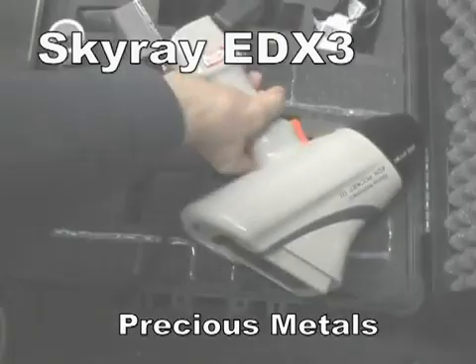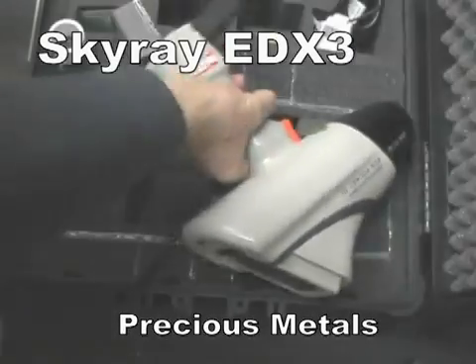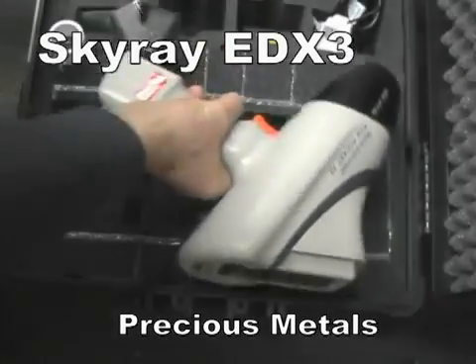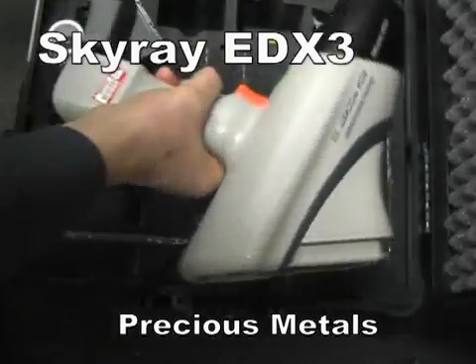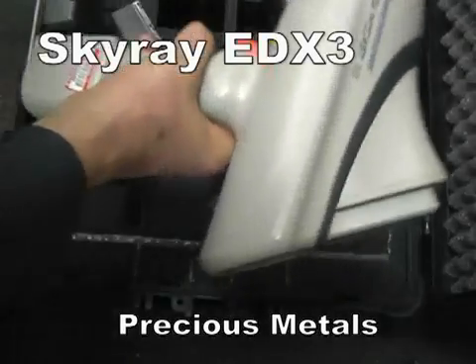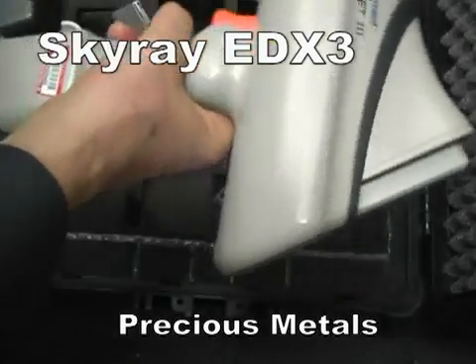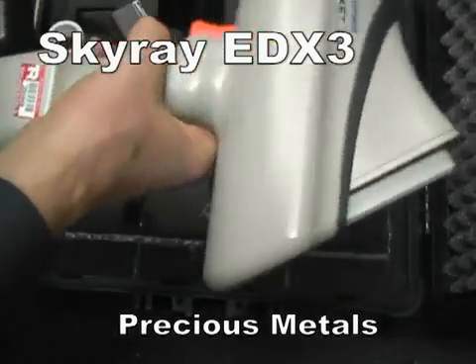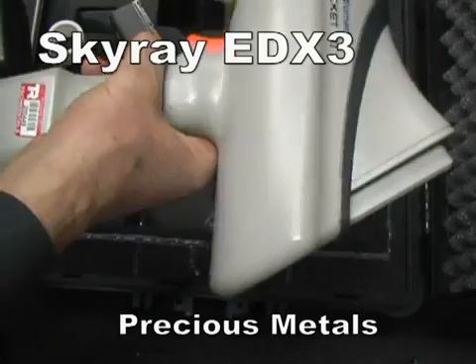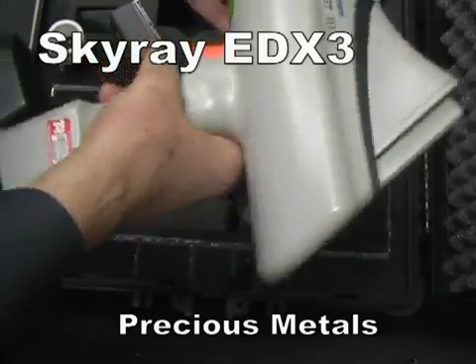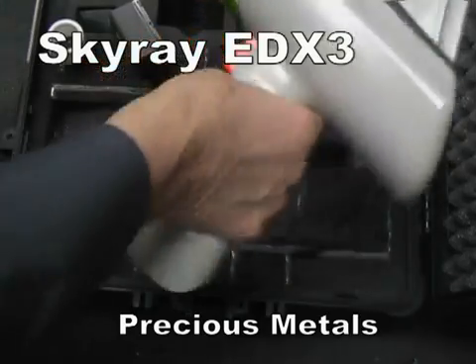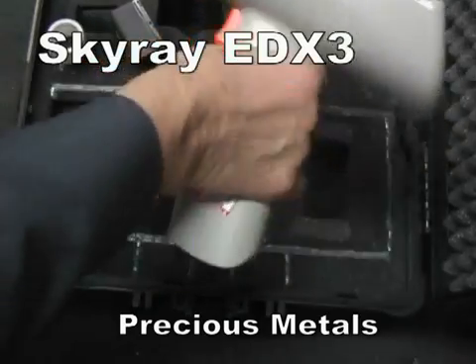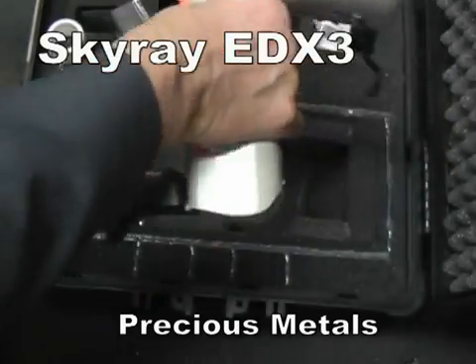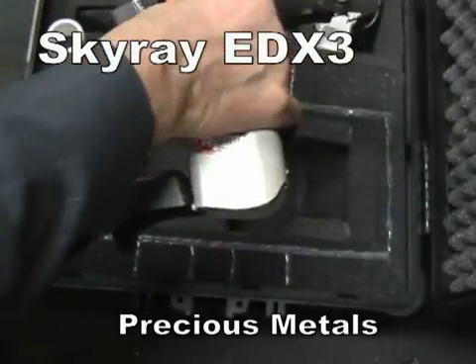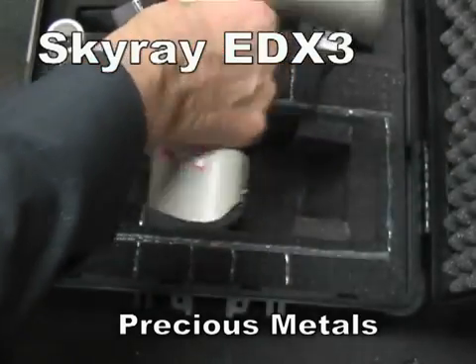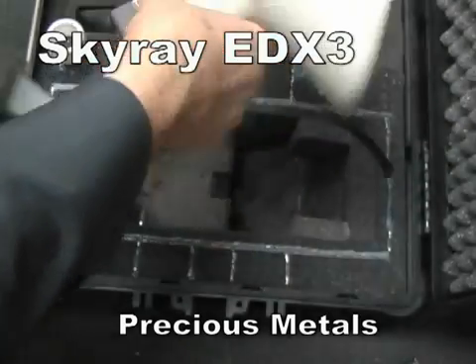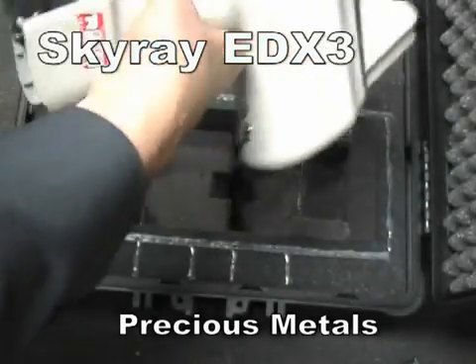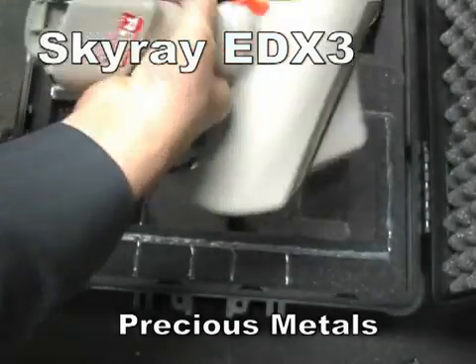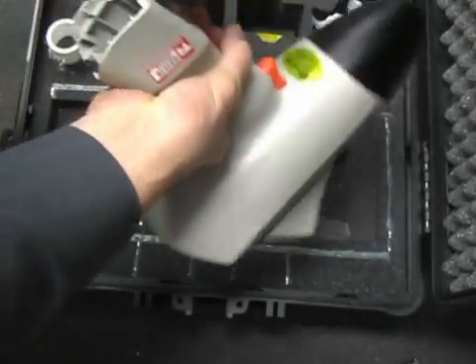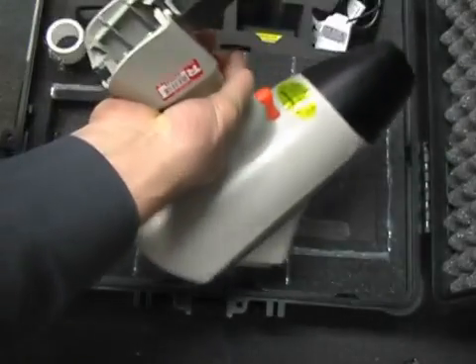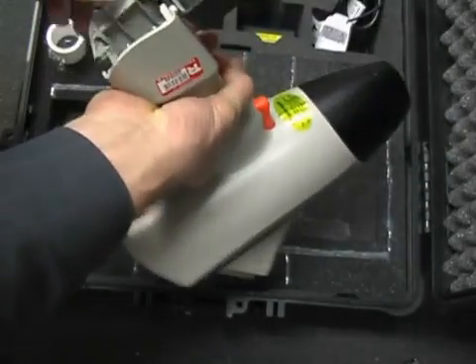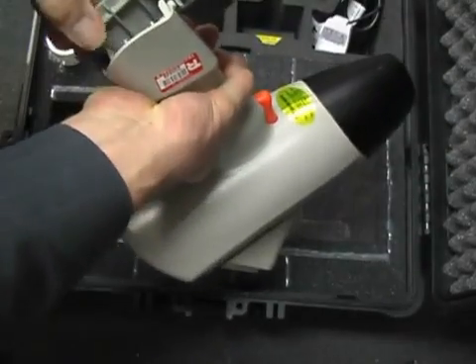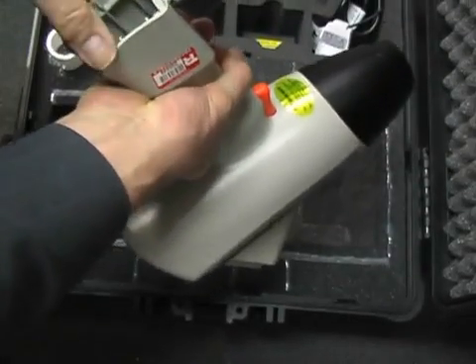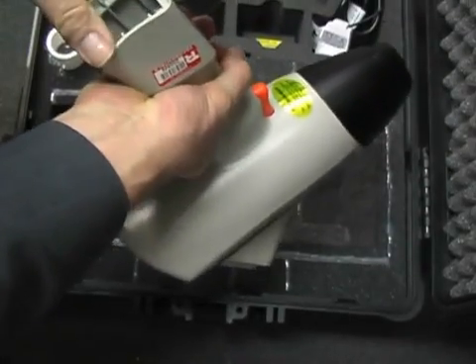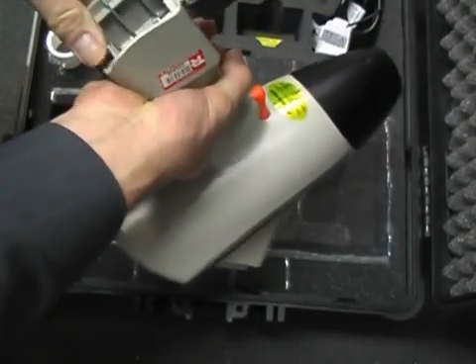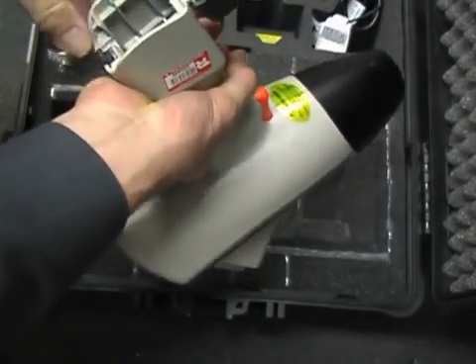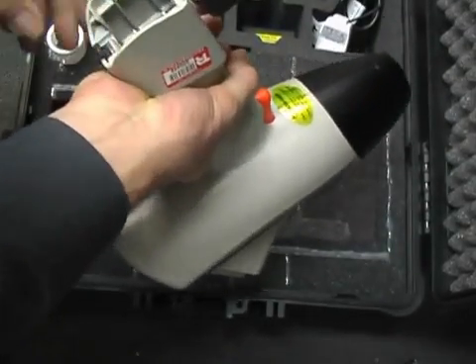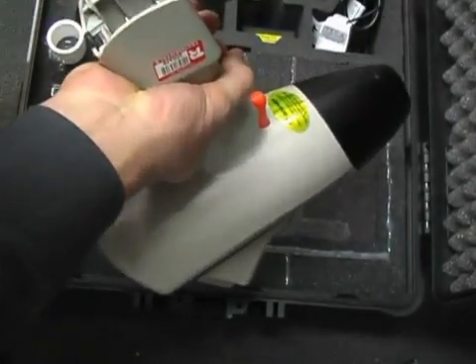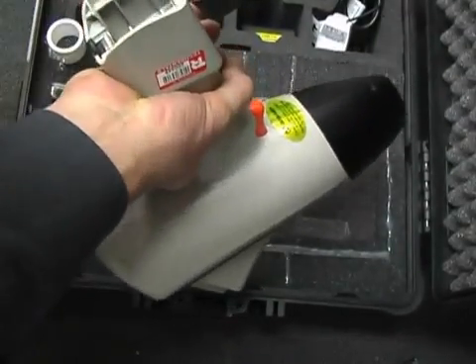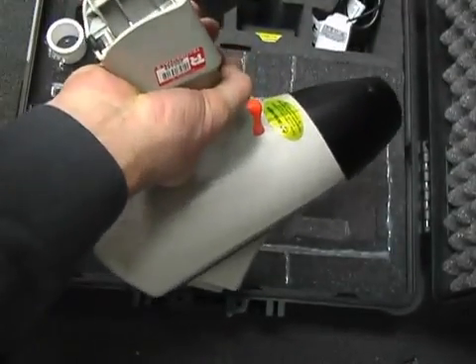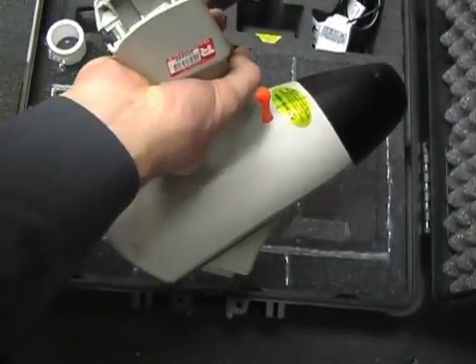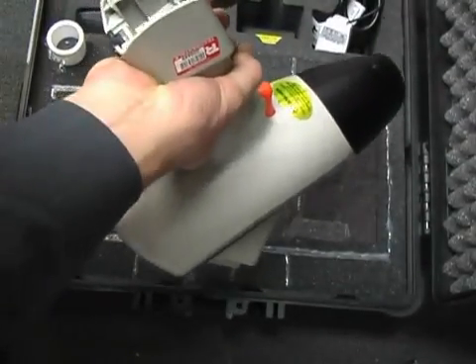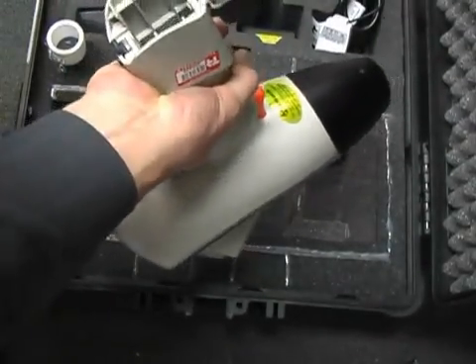Skyray EDX3 instrument. I'm going to demonstrate using it to check precious metals.